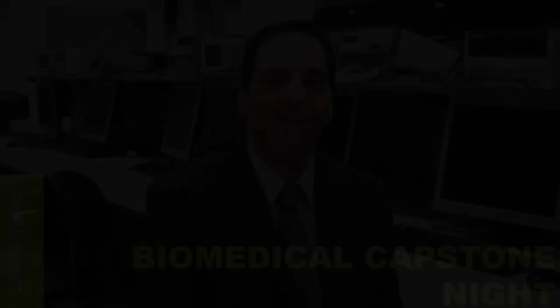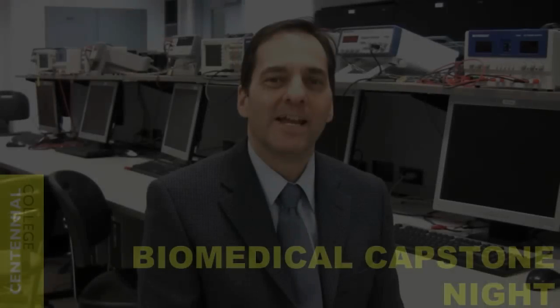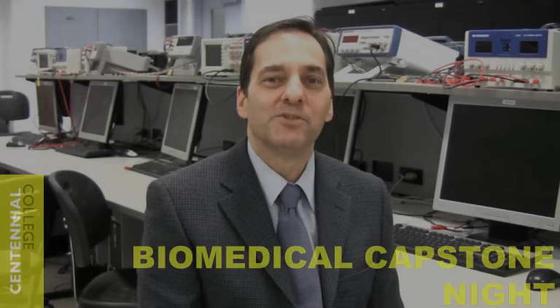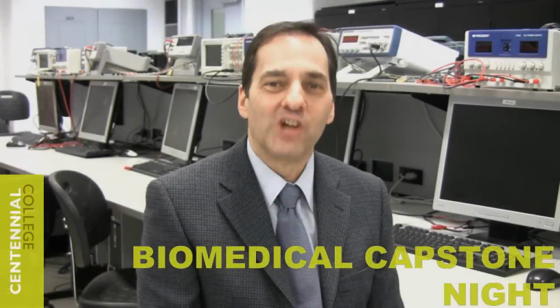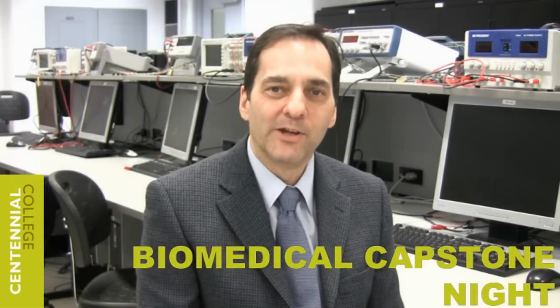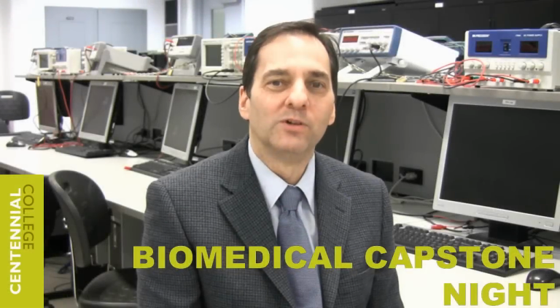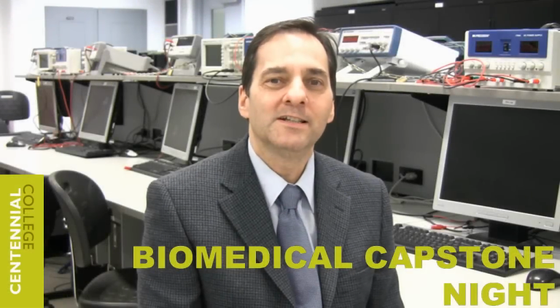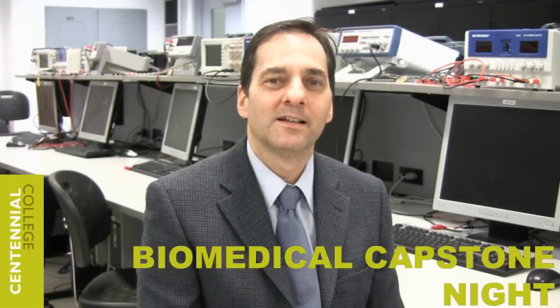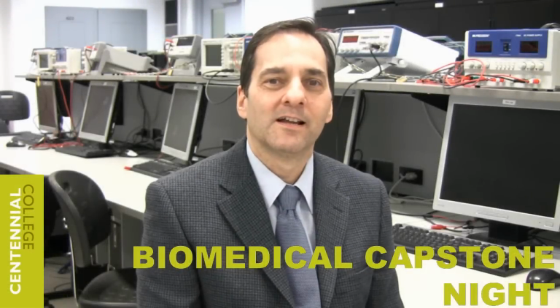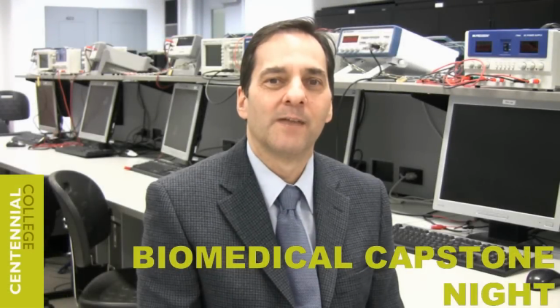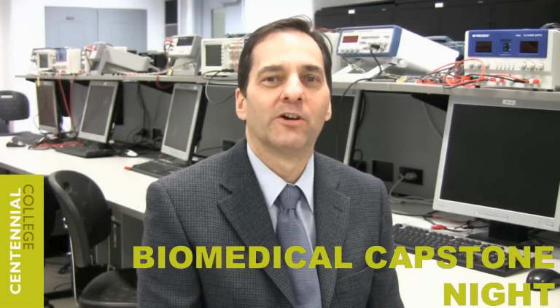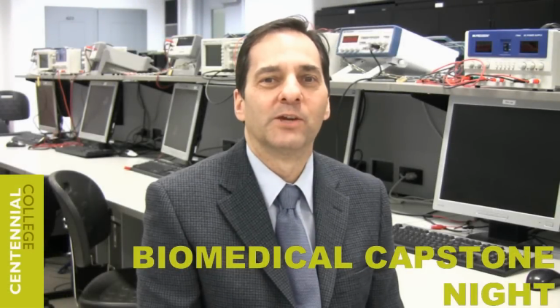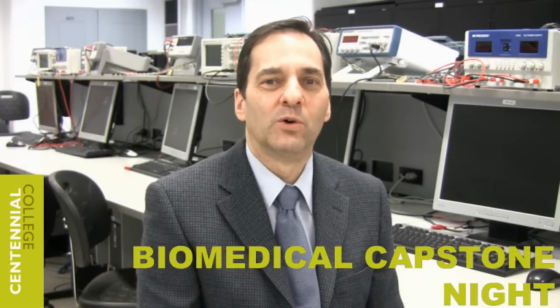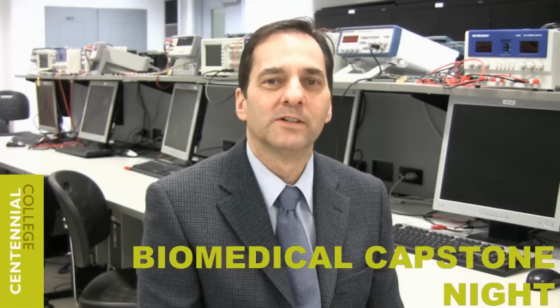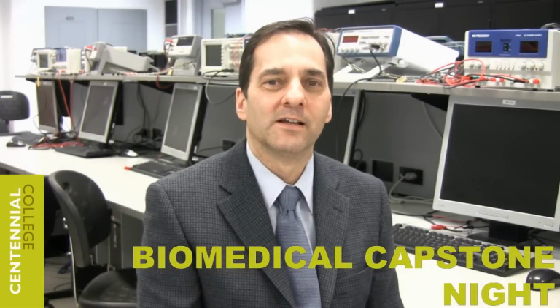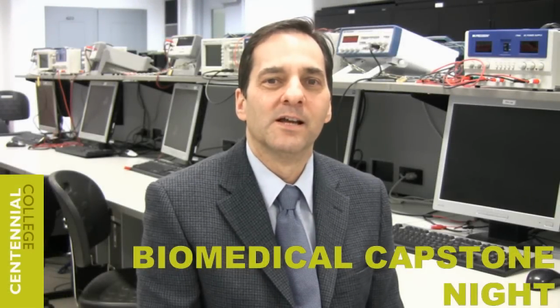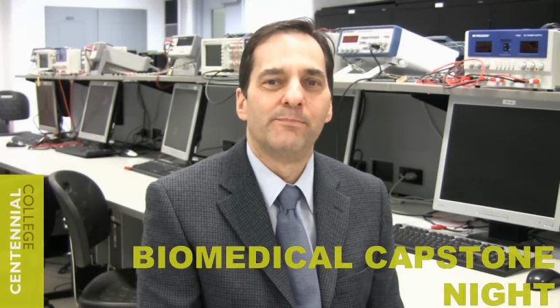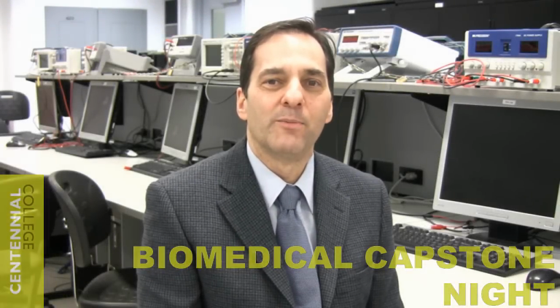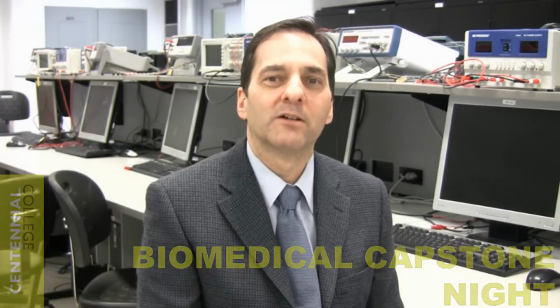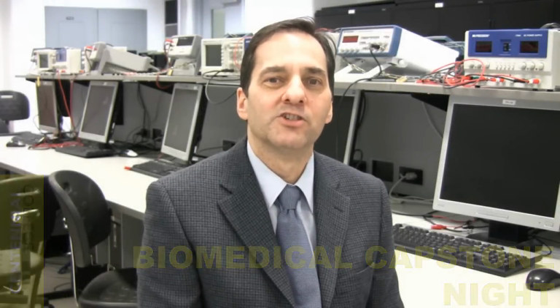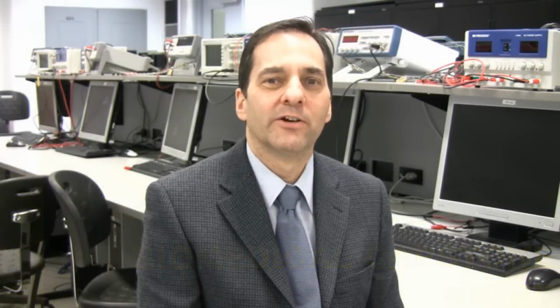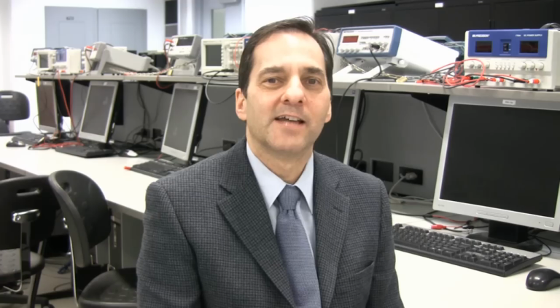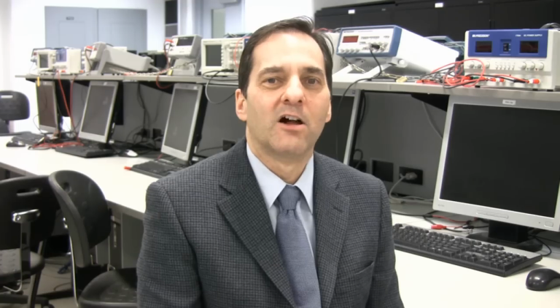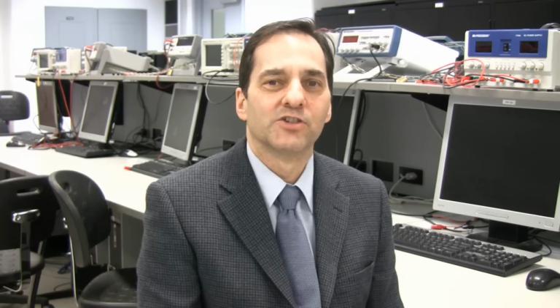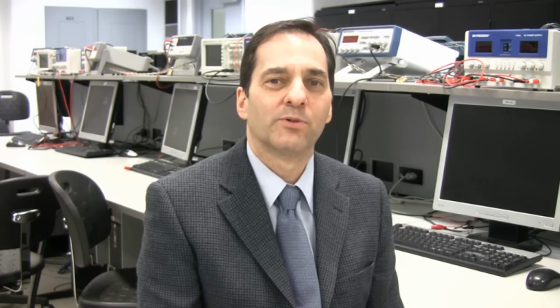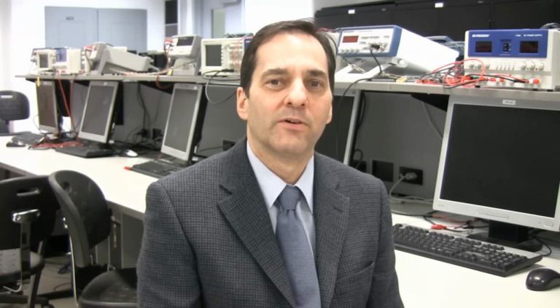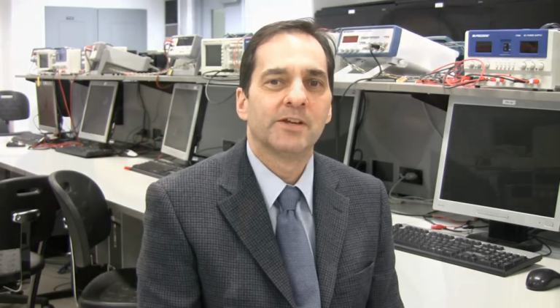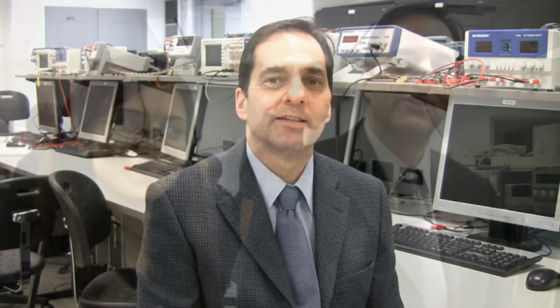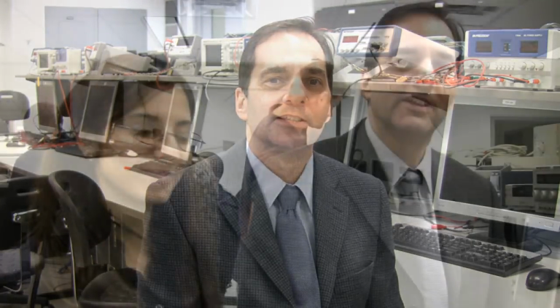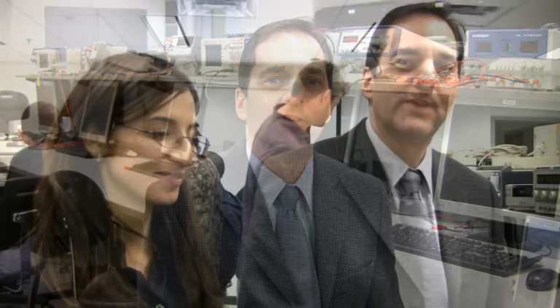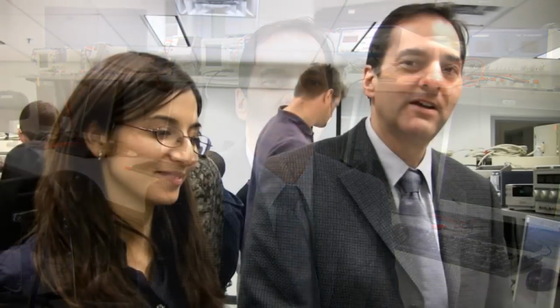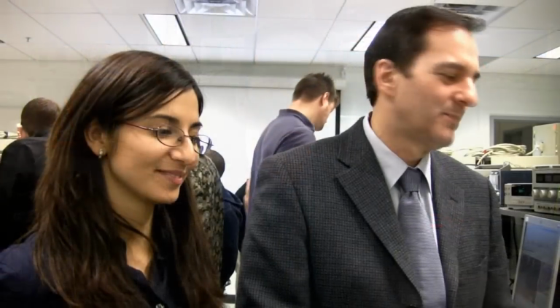My name is Jeremy Golden. I'm currently enrolled in the Biomedical Engineering Technologist Program here at Centennial College.